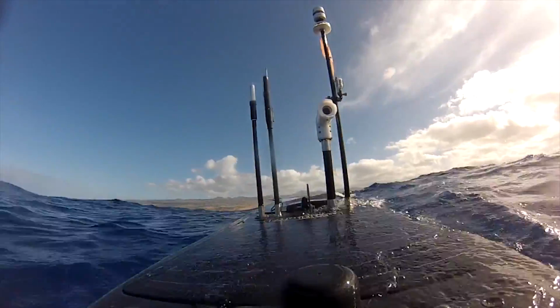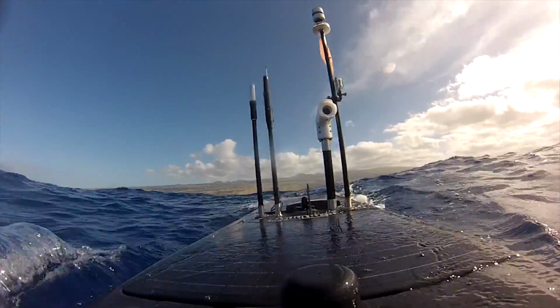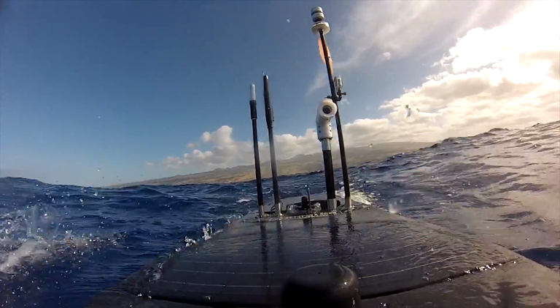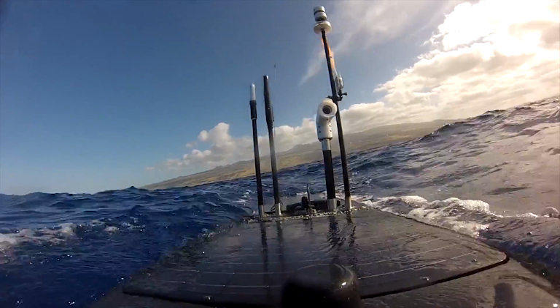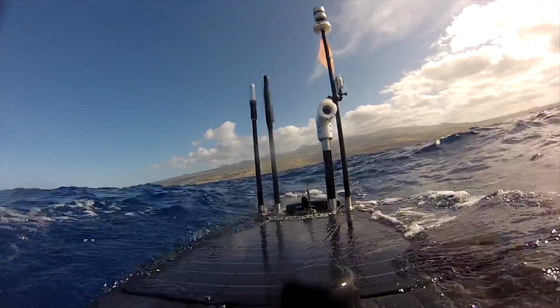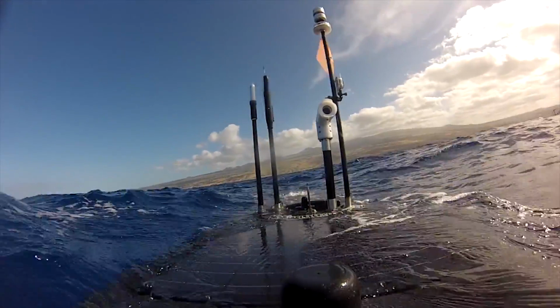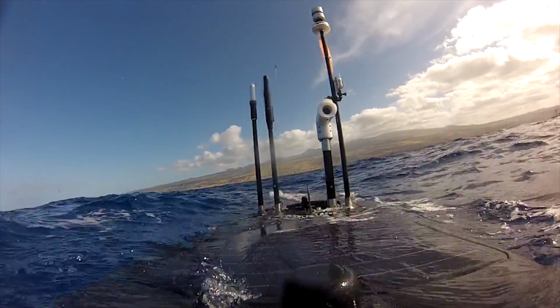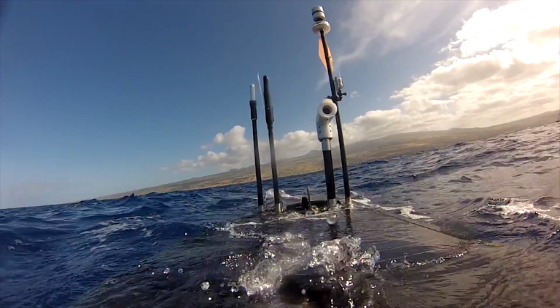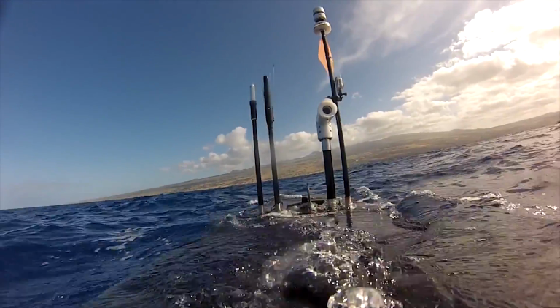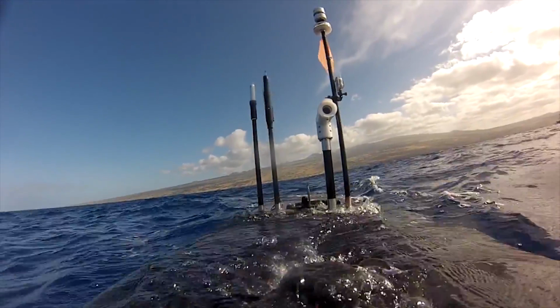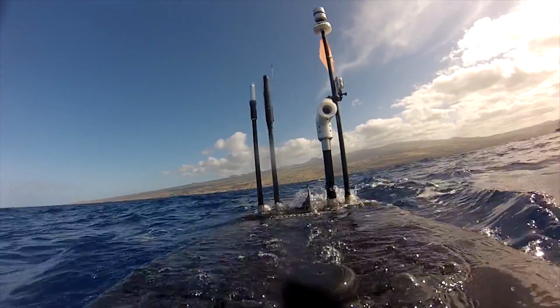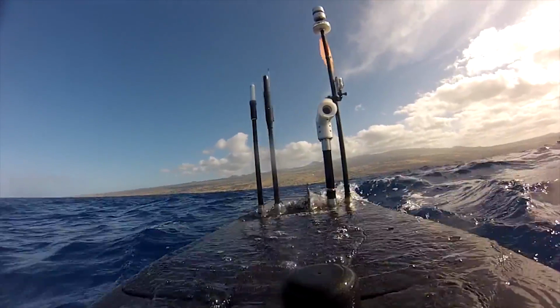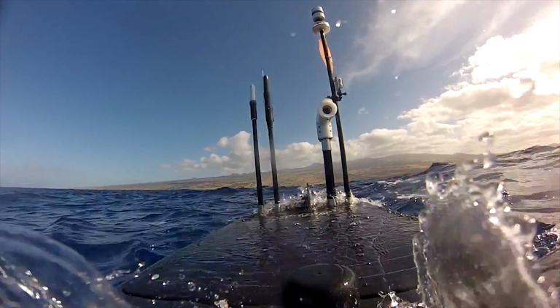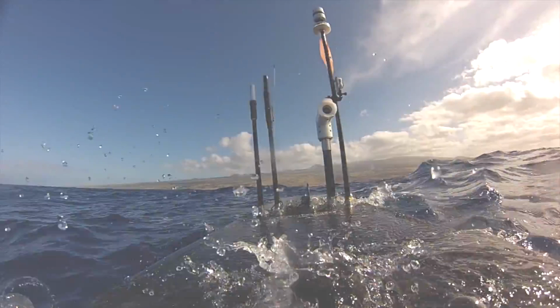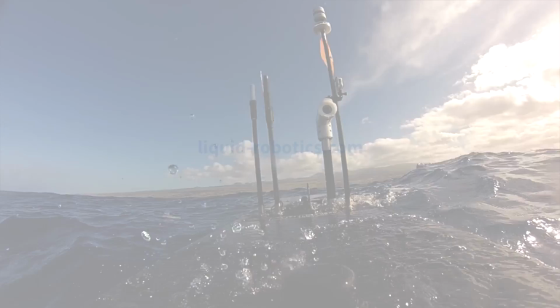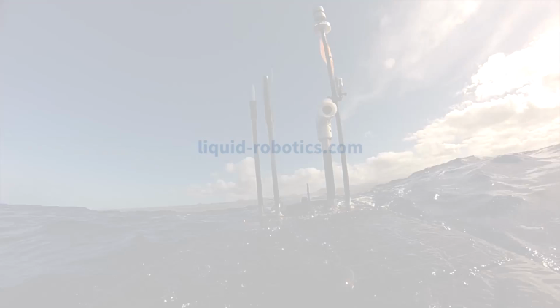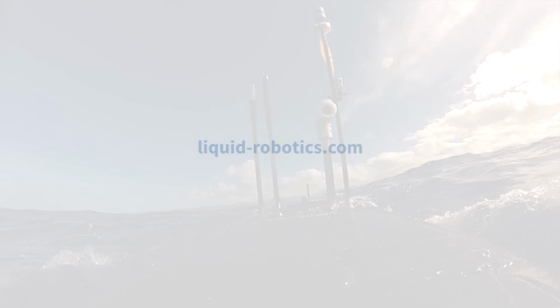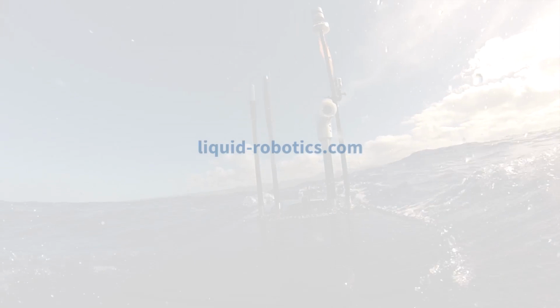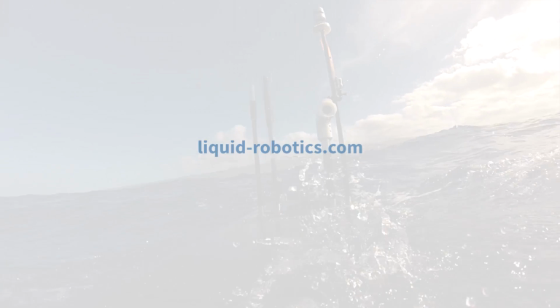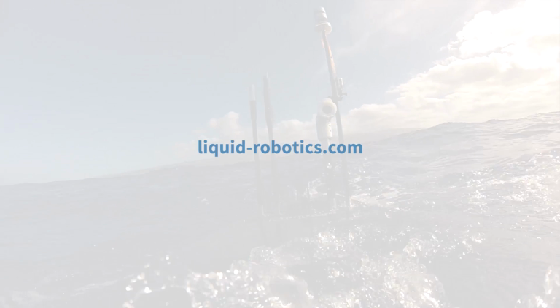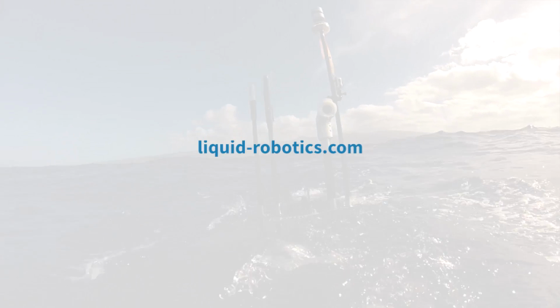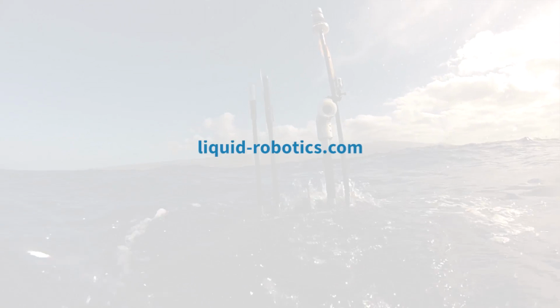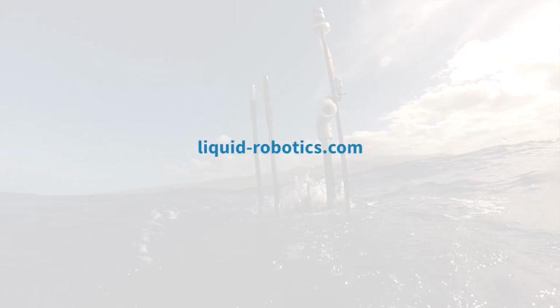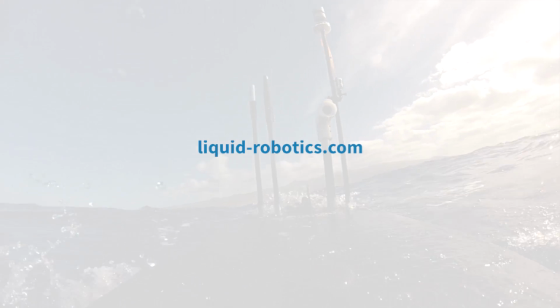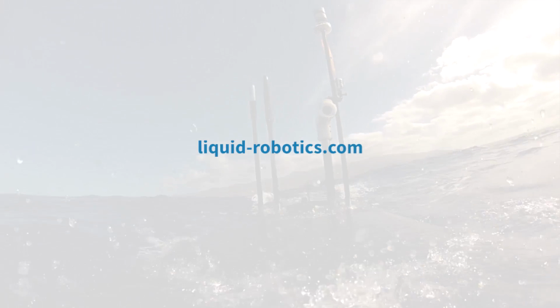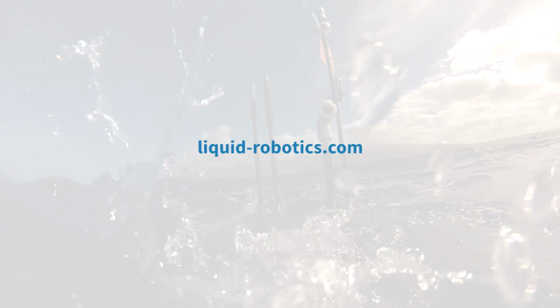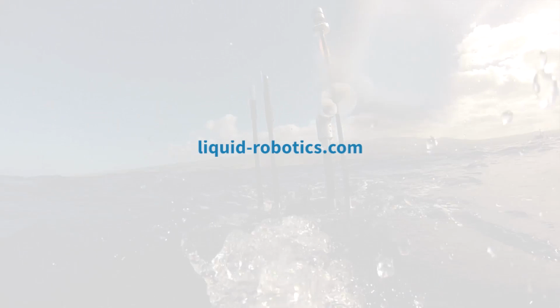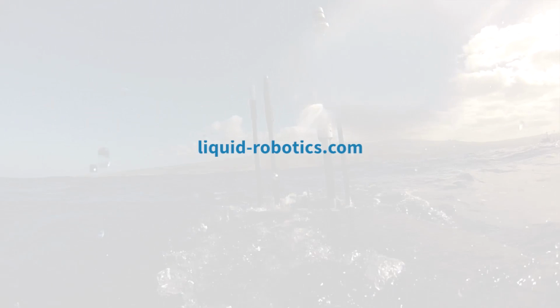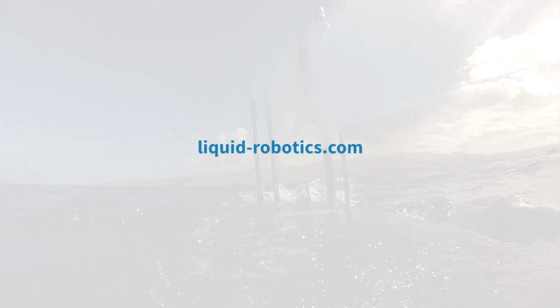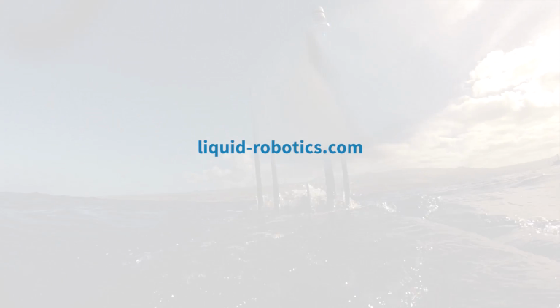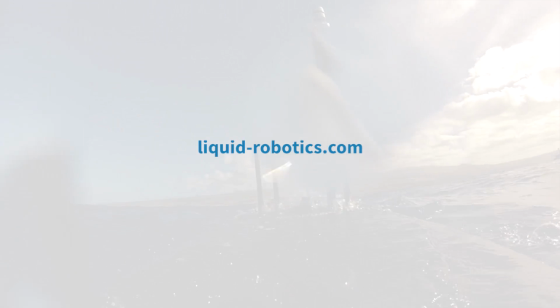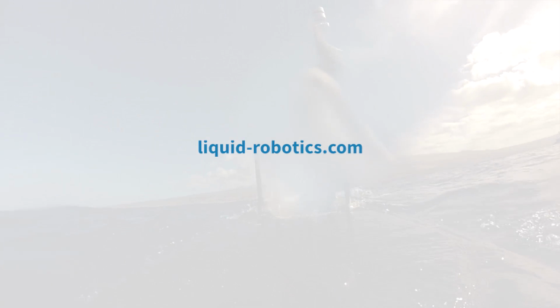Discover what you can do with a WaveGlider at liquid-robotics.com.